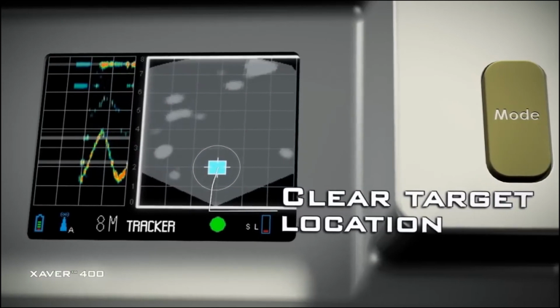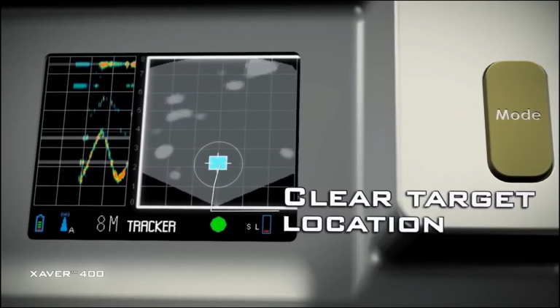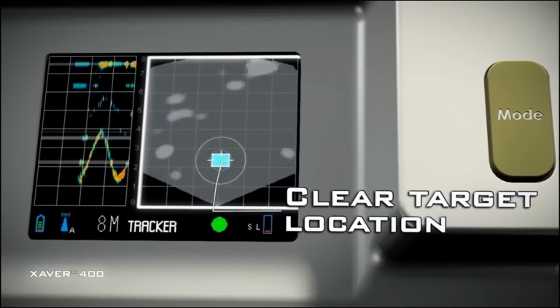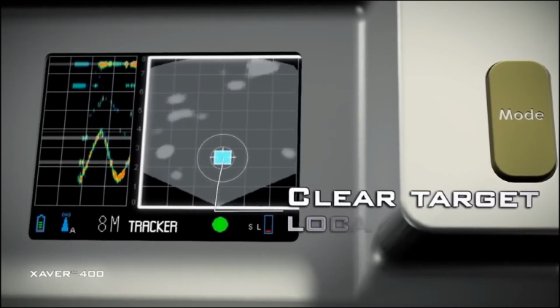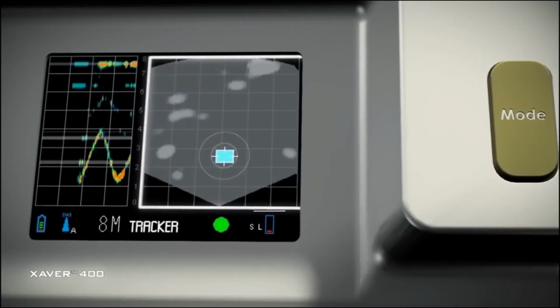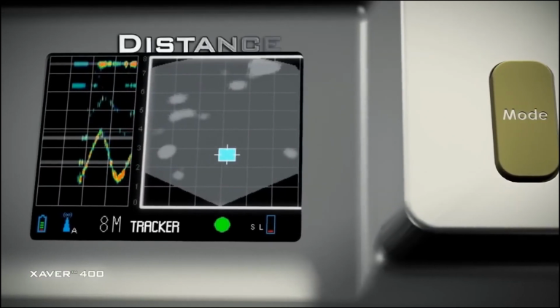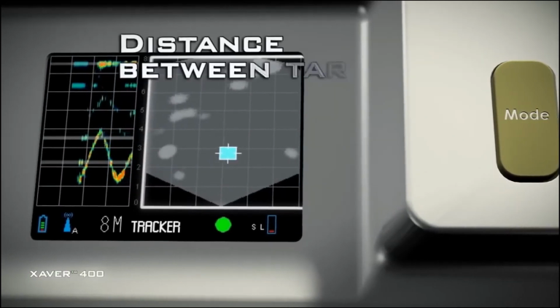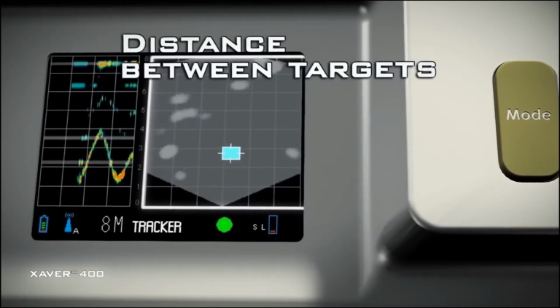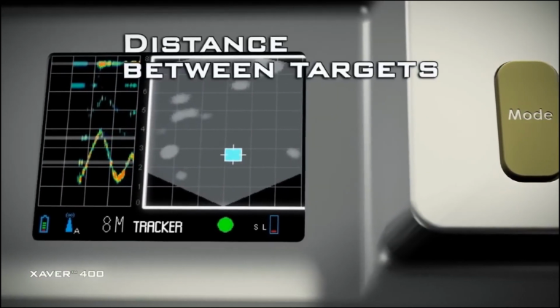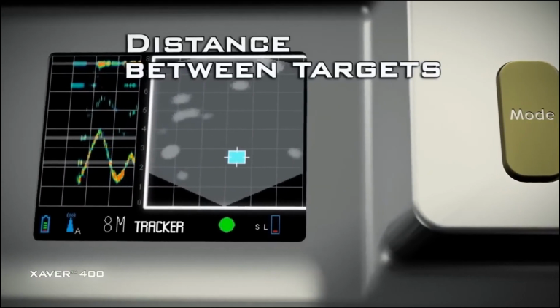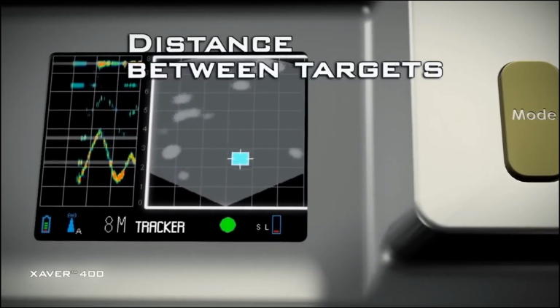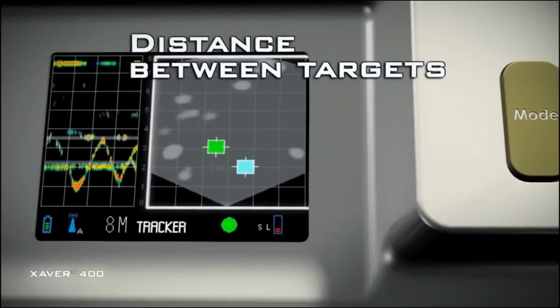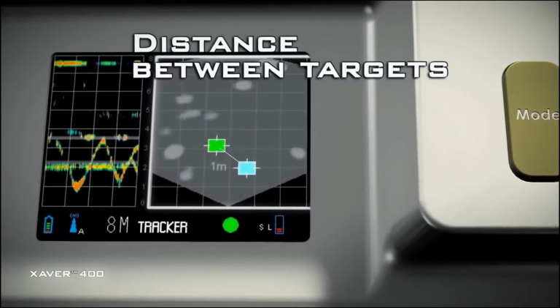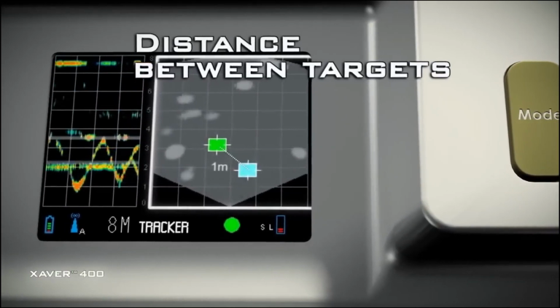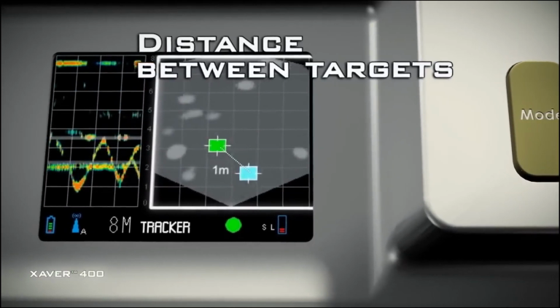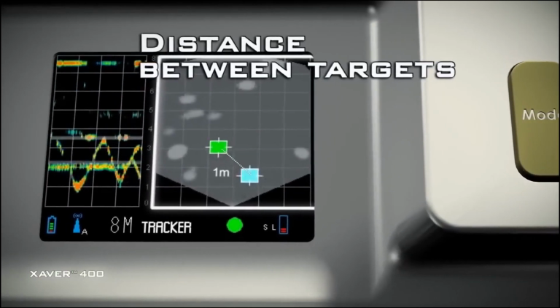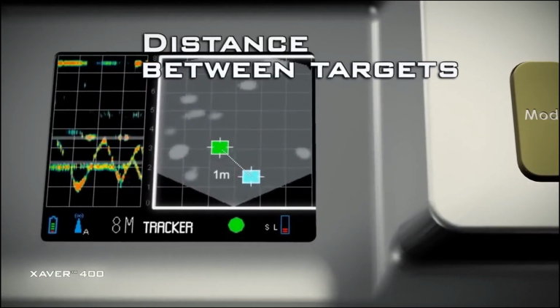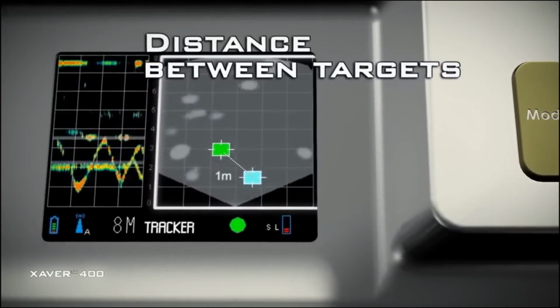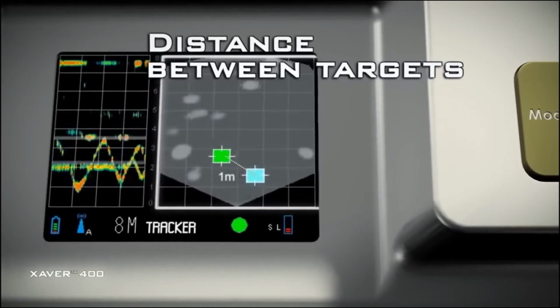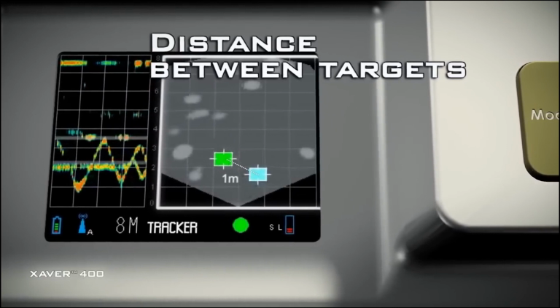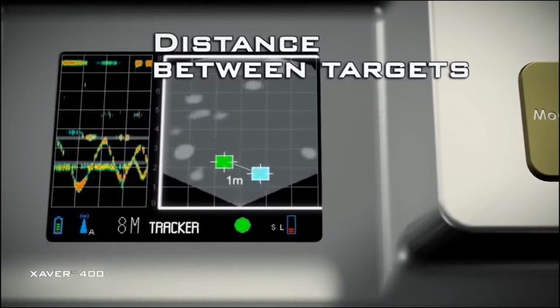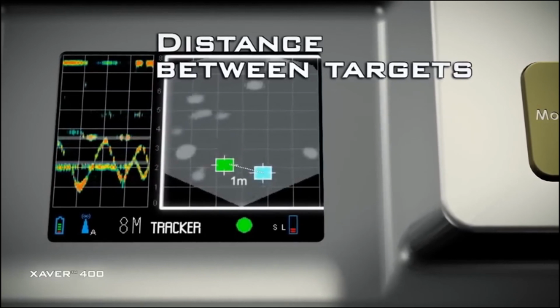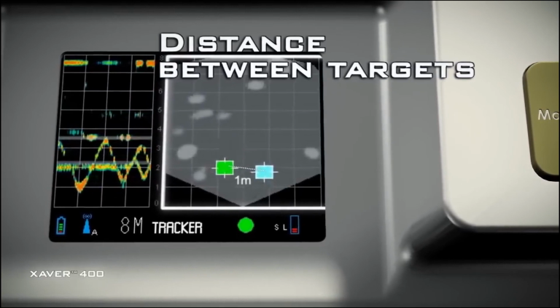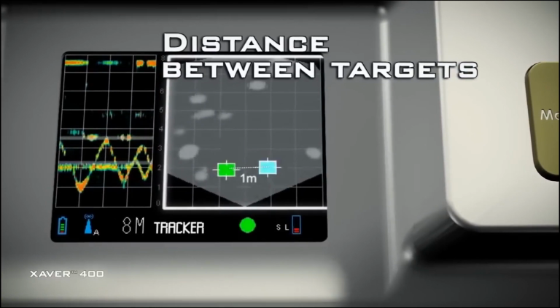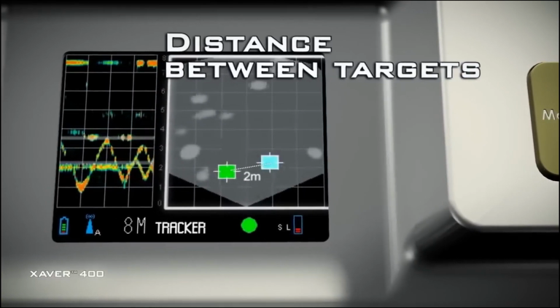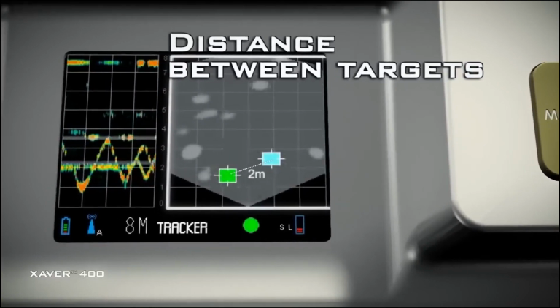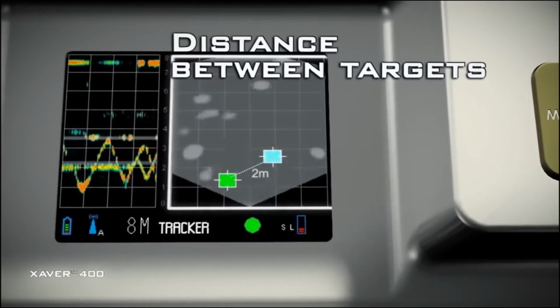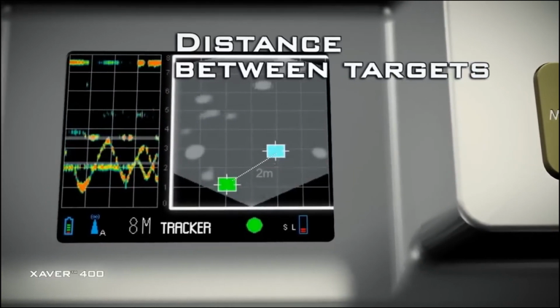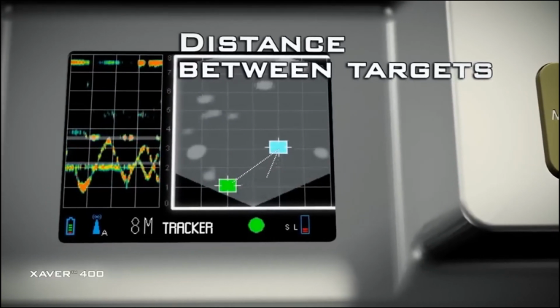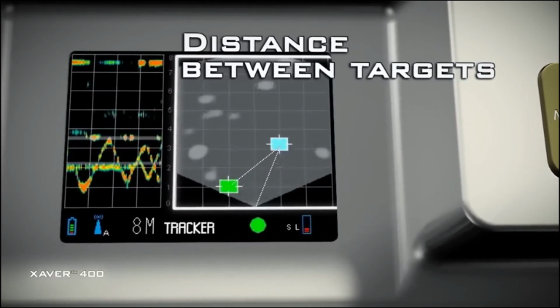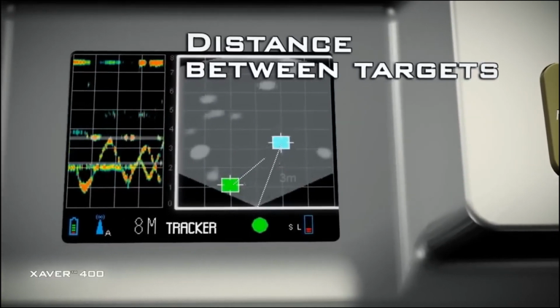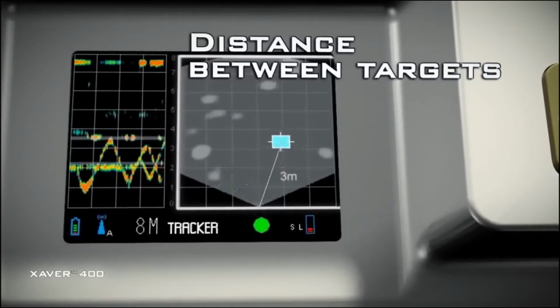Whether you're navigating clustered environments or need unparalleled visibility through obstacles, this technology is a genuine game-changer.